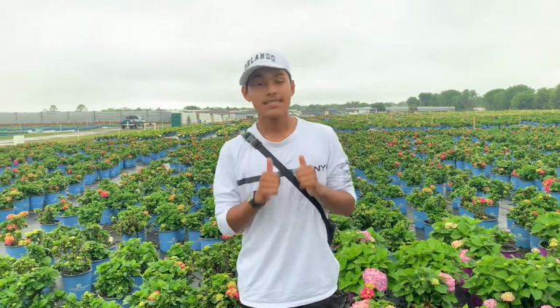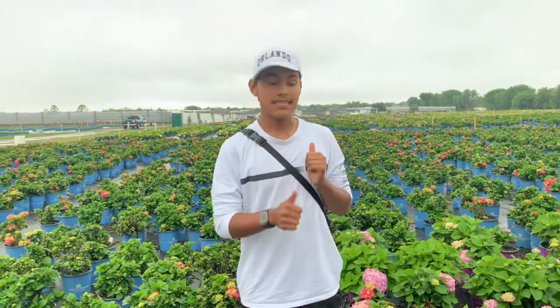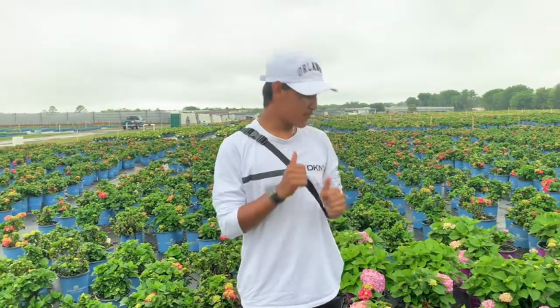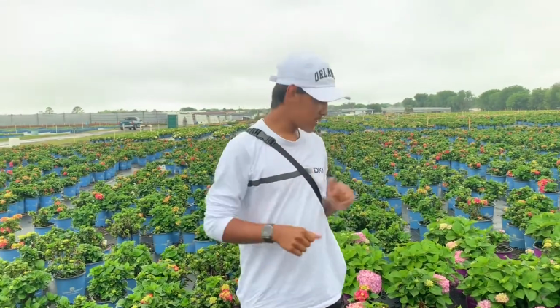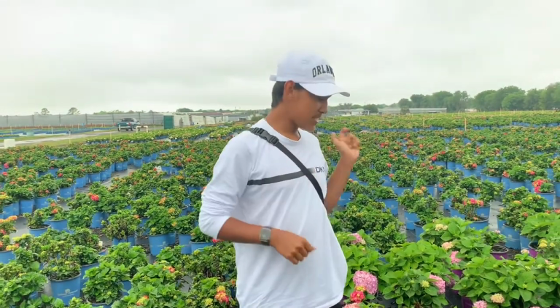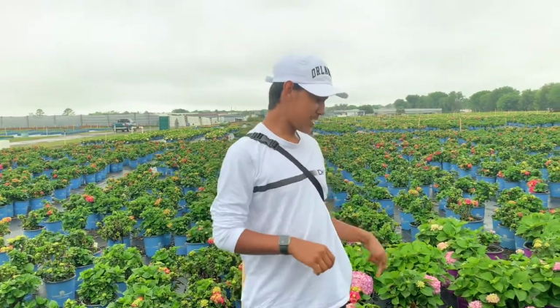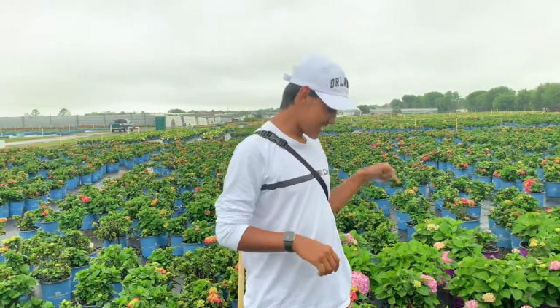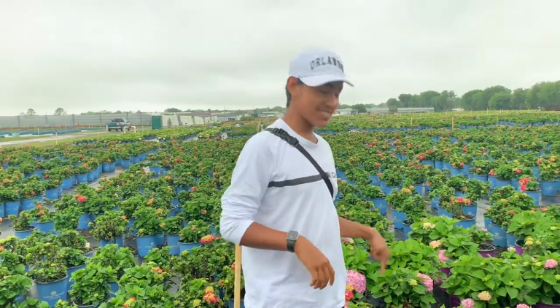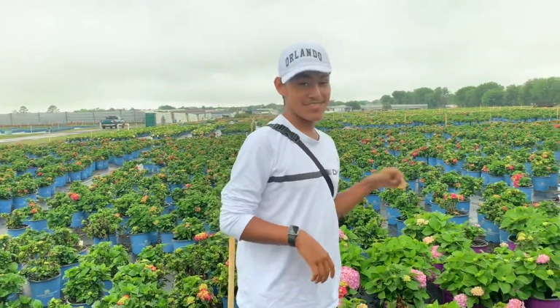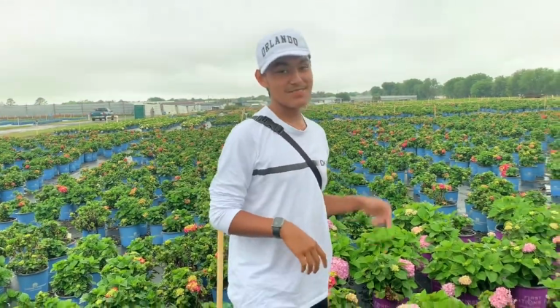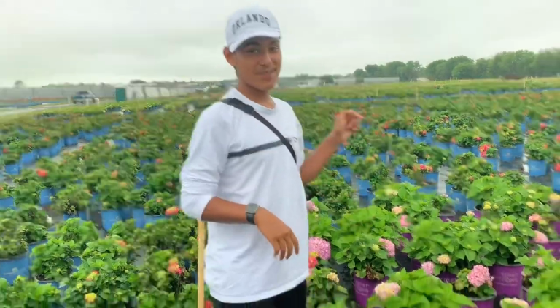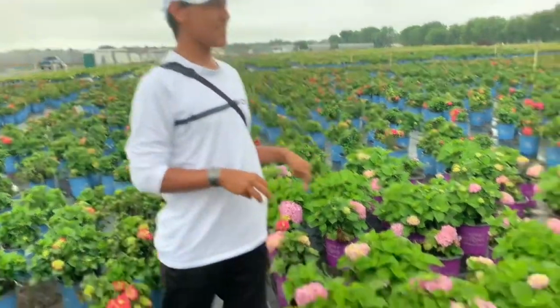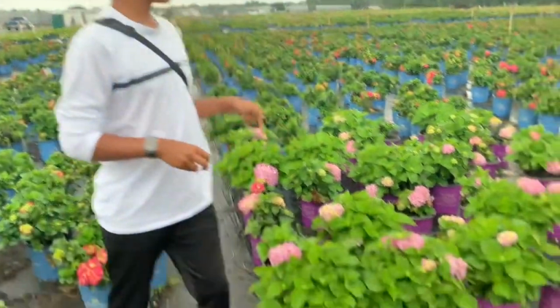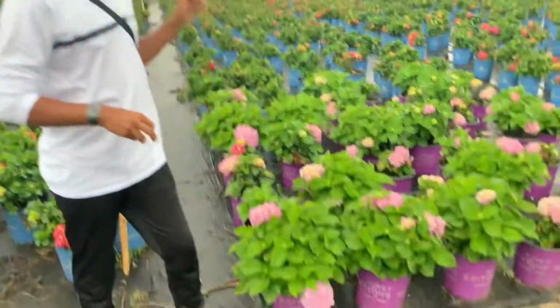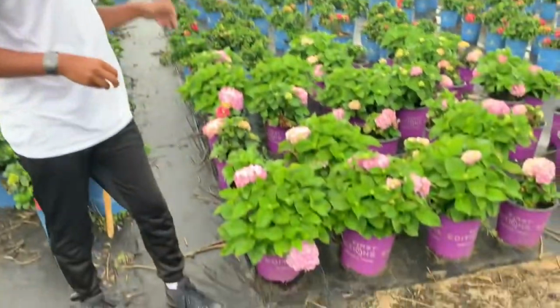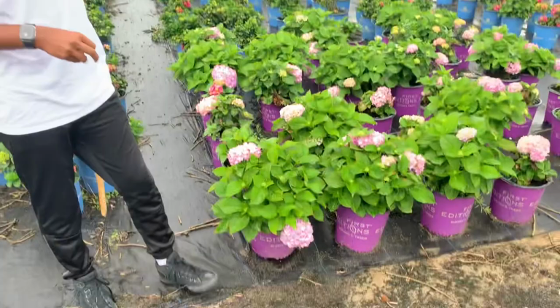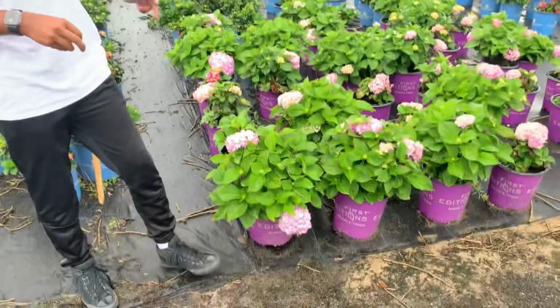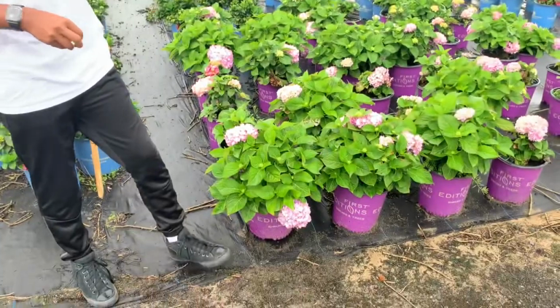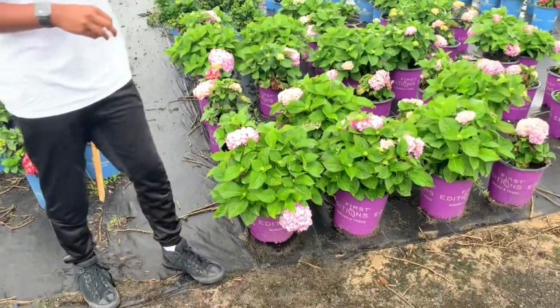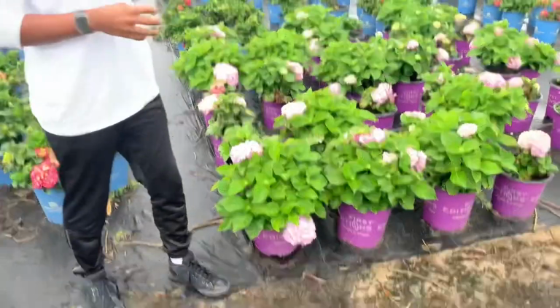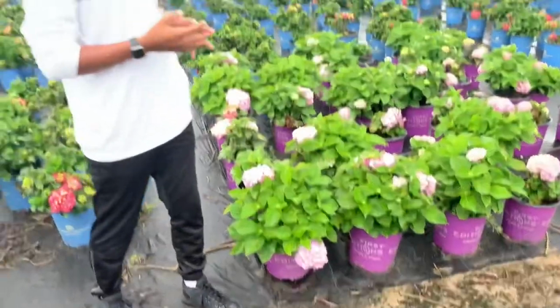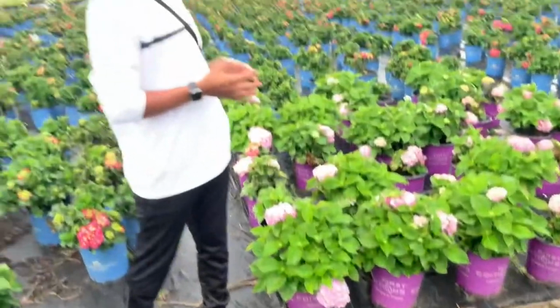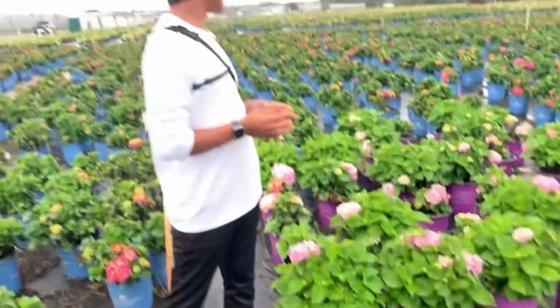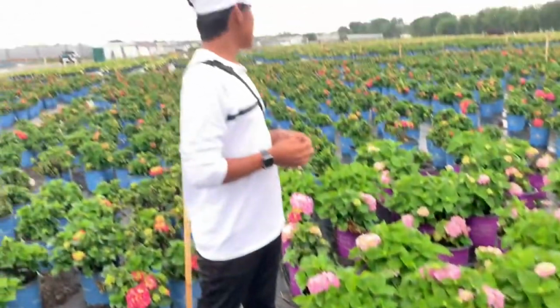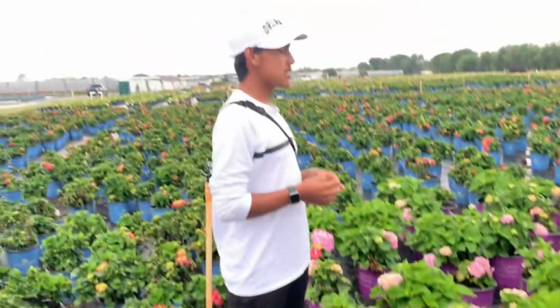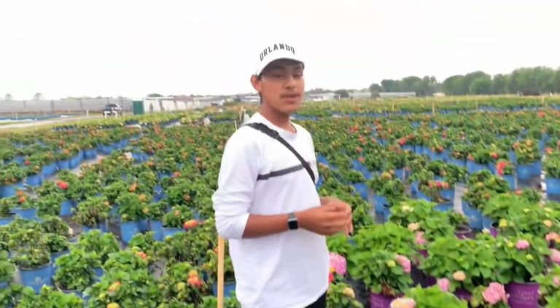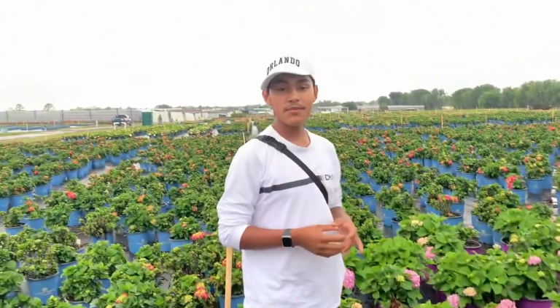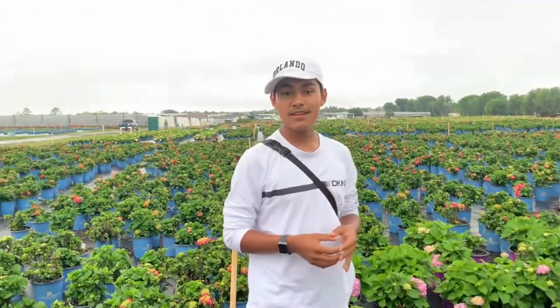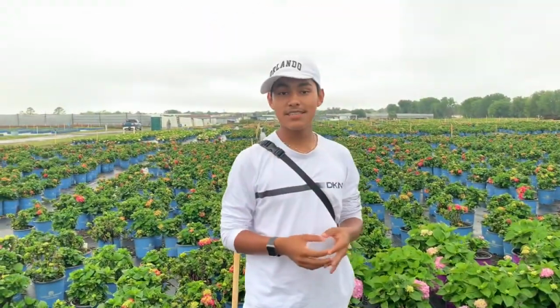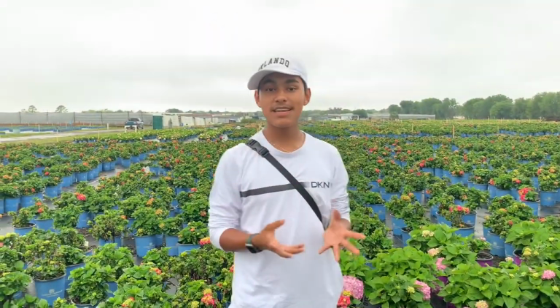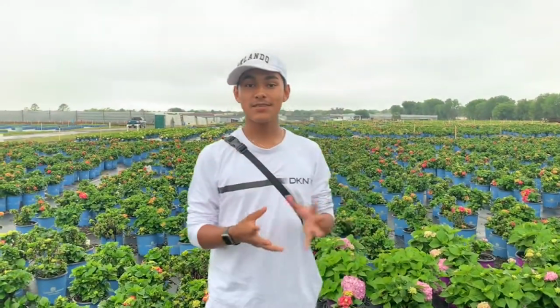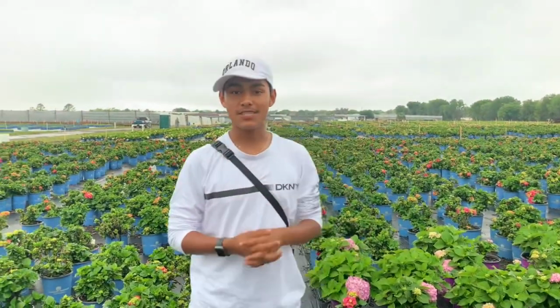They look pretty good — especially this one. This one's my favorite and it's super, super pretty. So let's go ahead and move on to the next location.